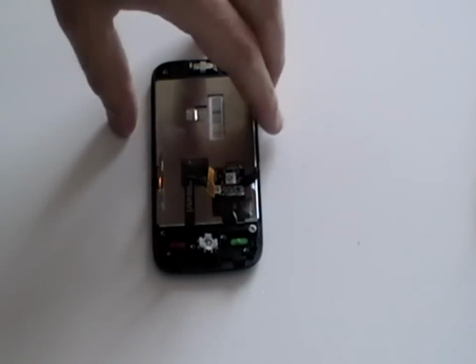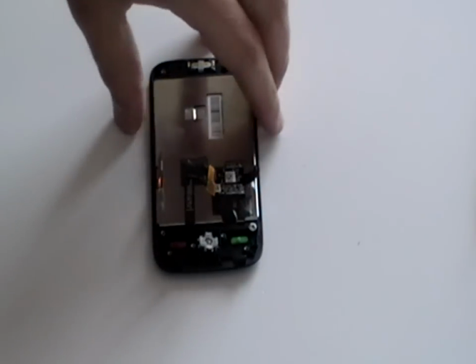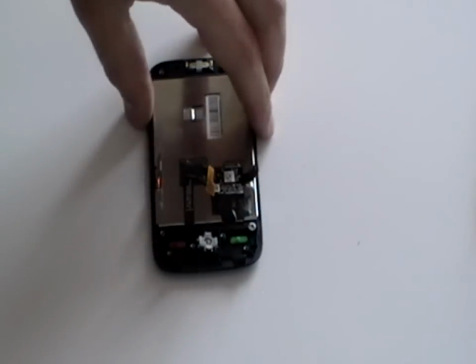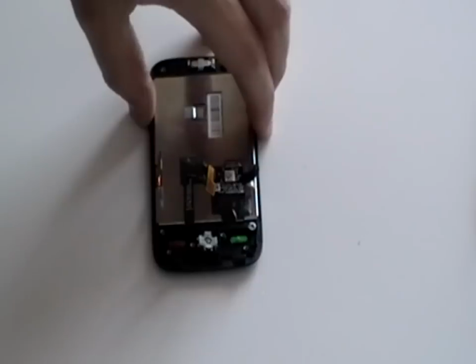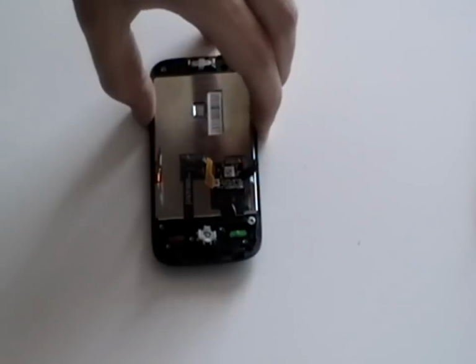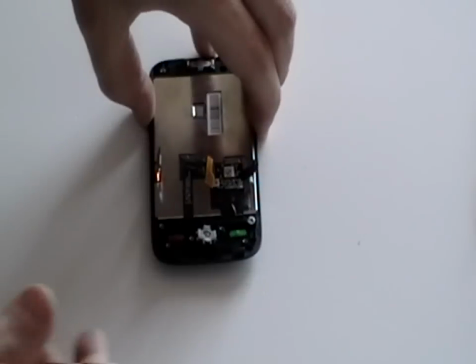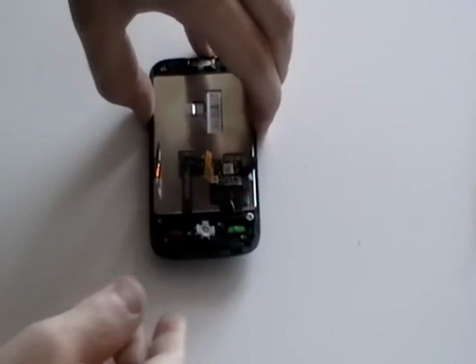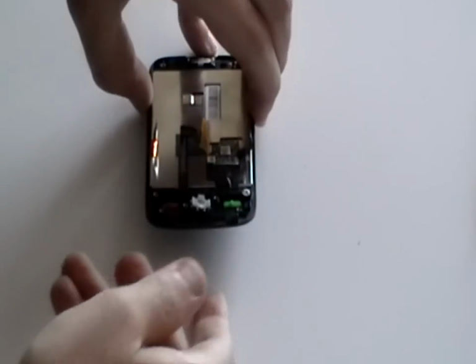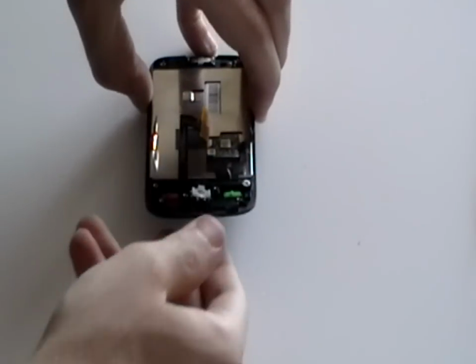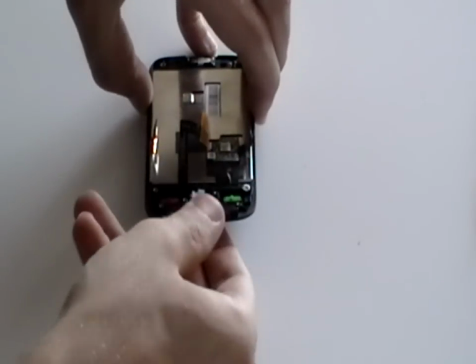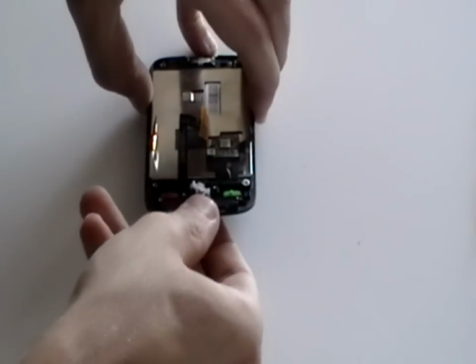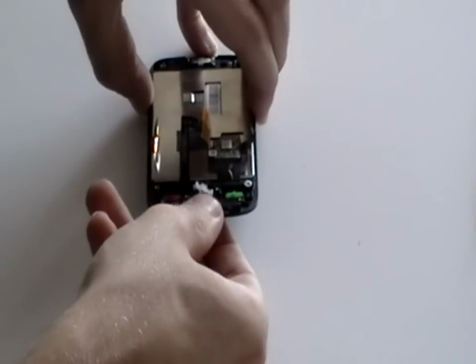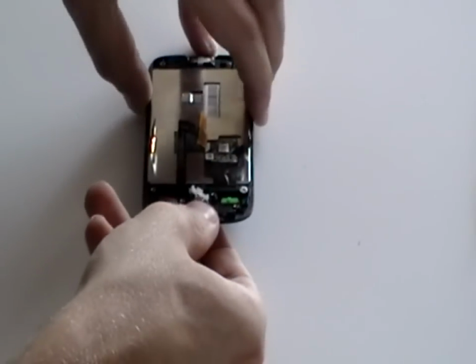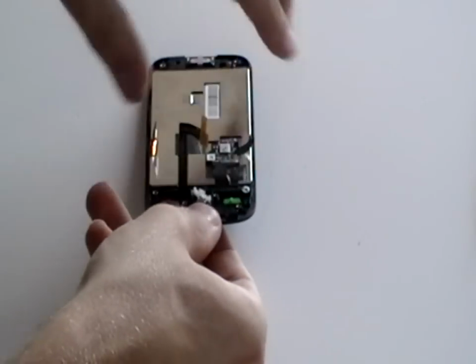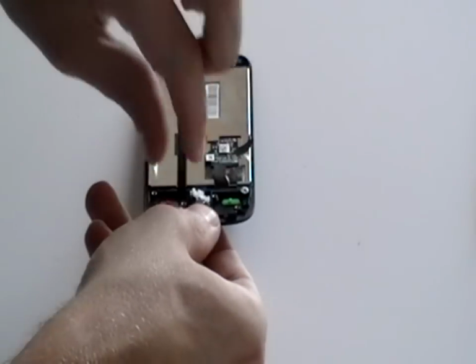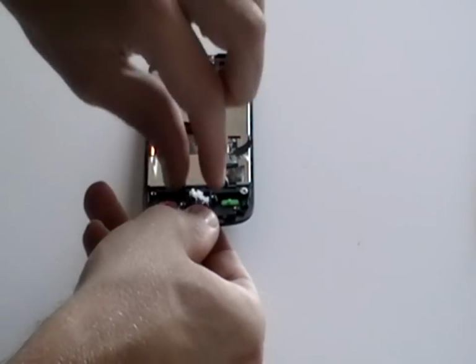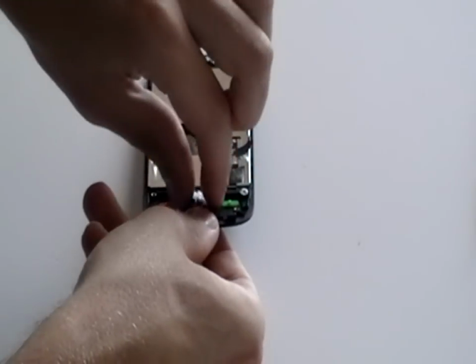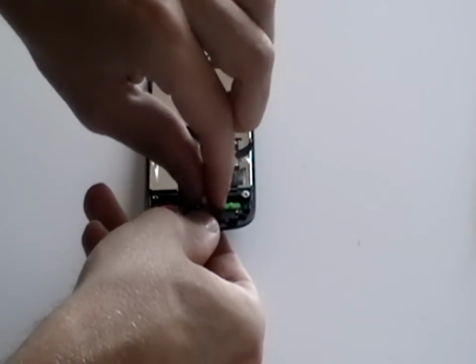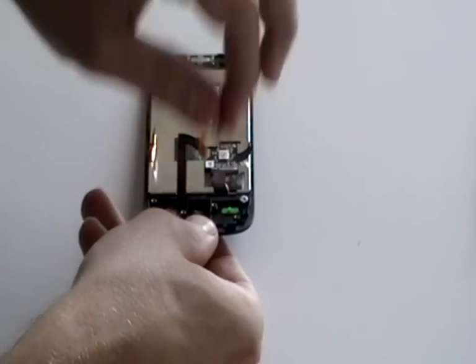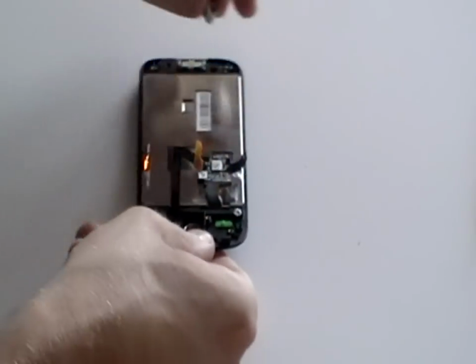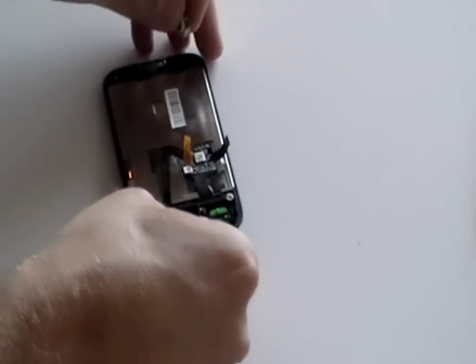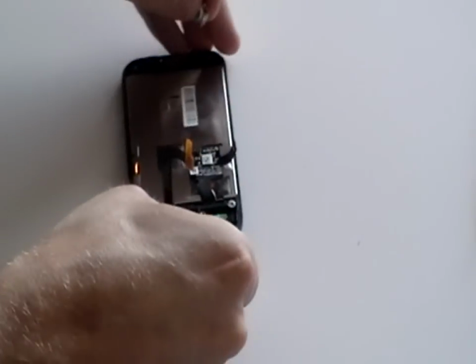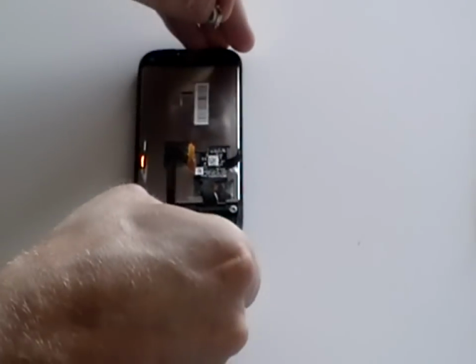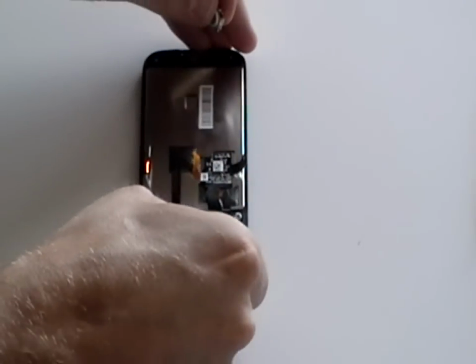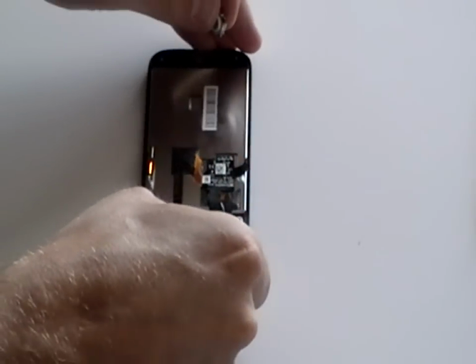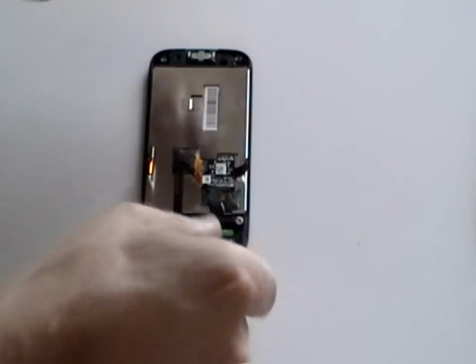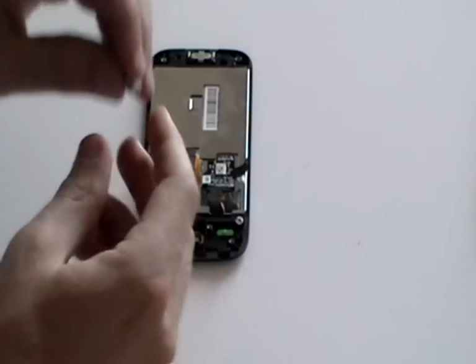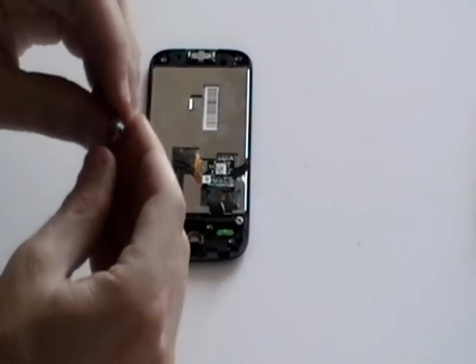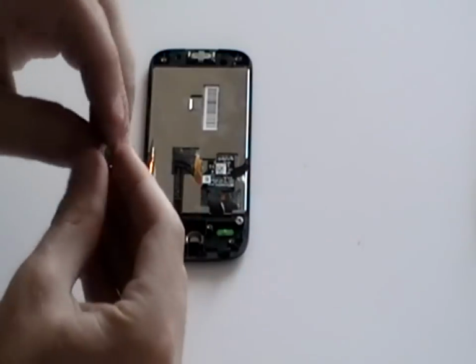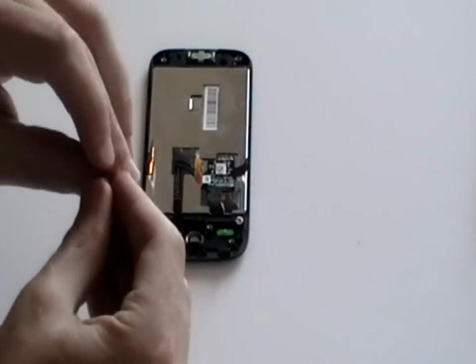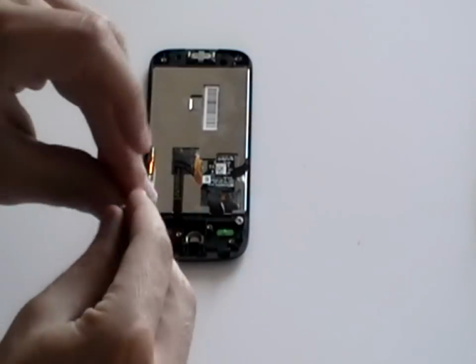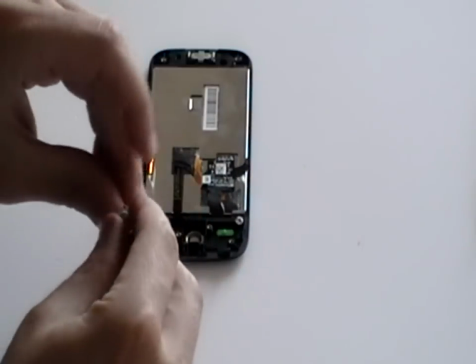The next thing you need to do is remove the track ball from the phone as being shown here now in the video.